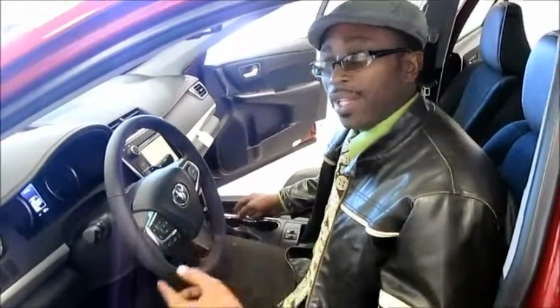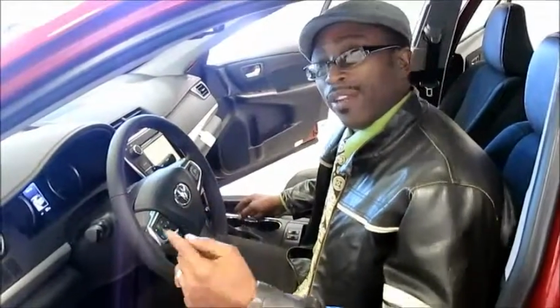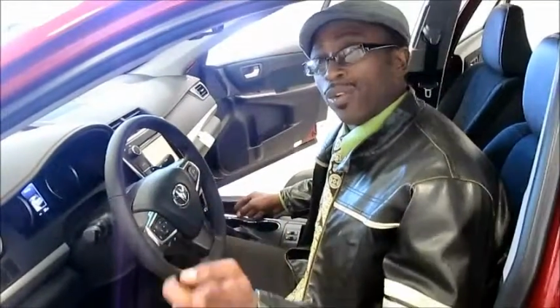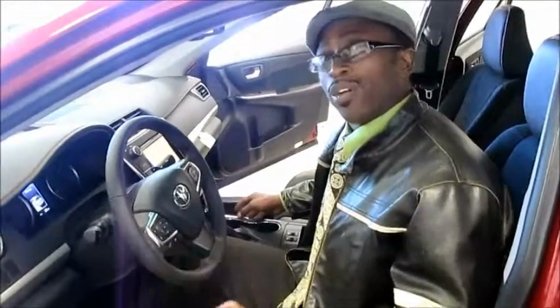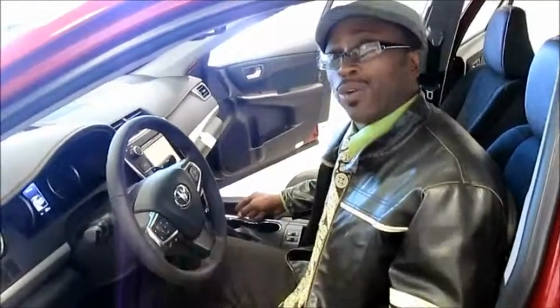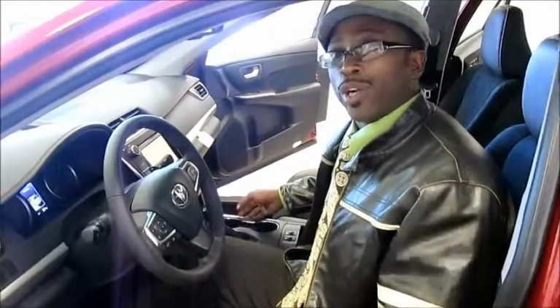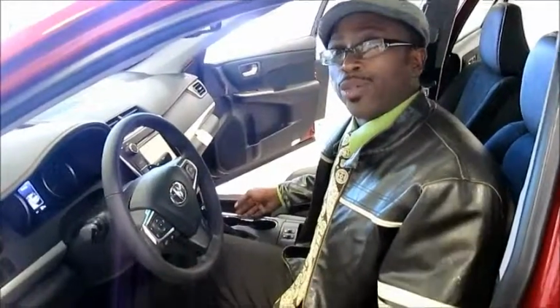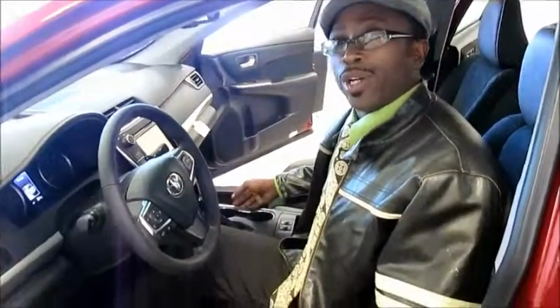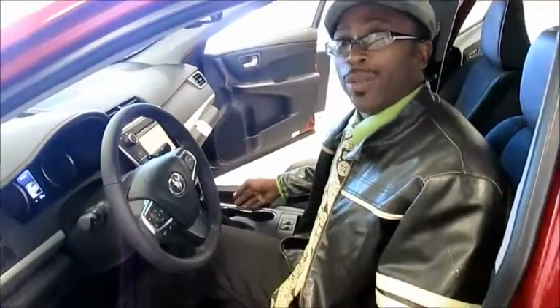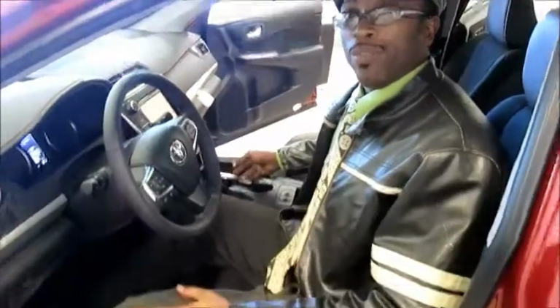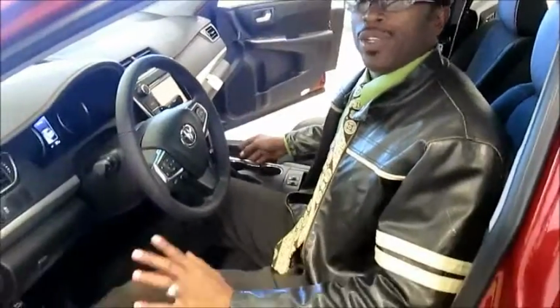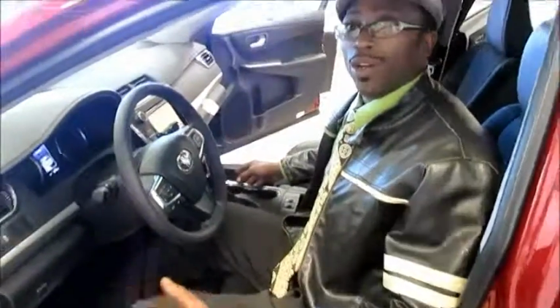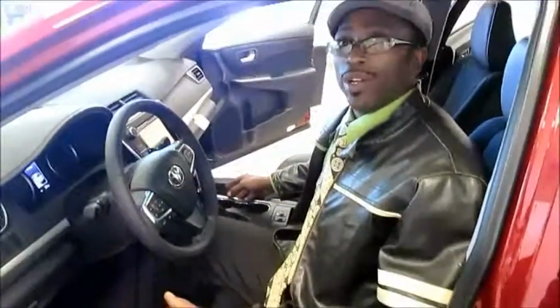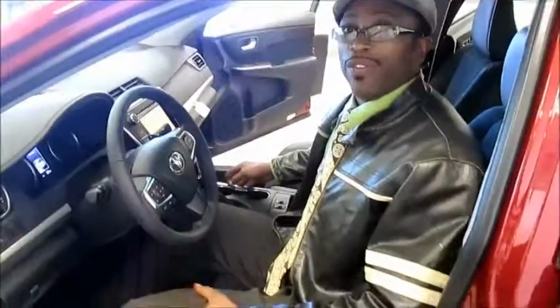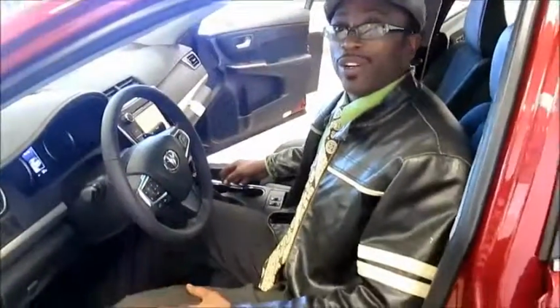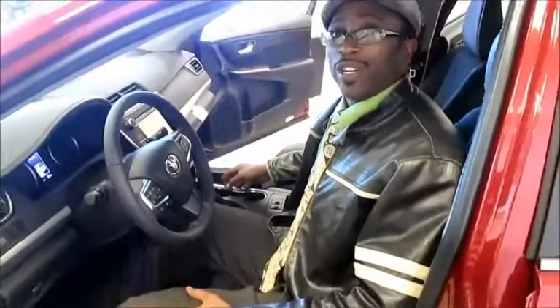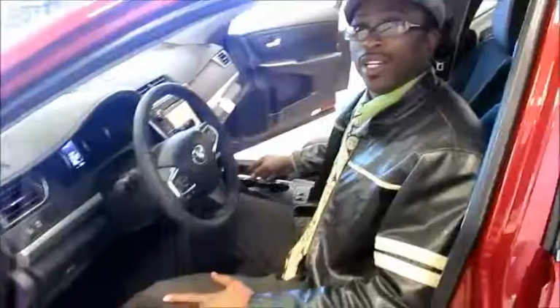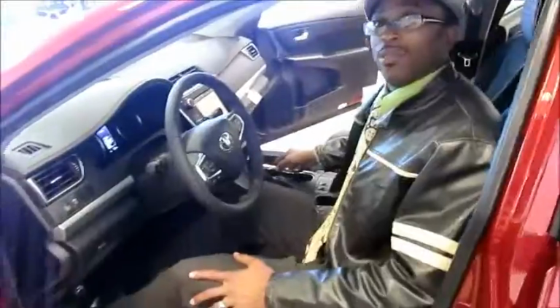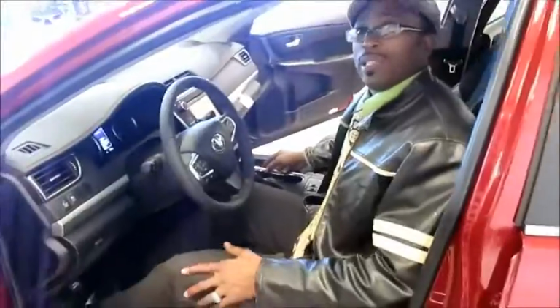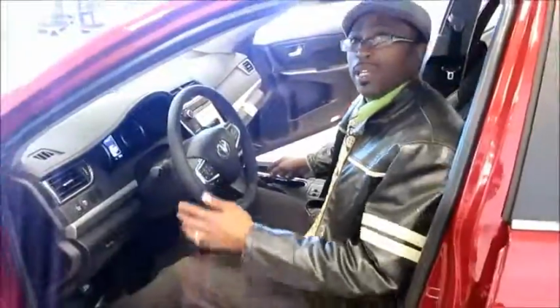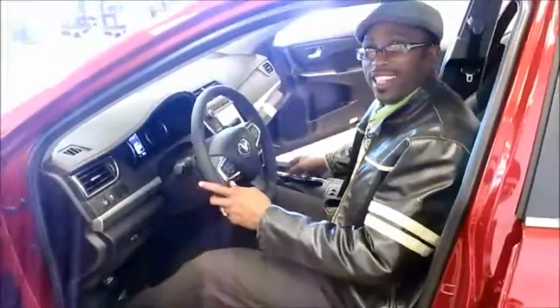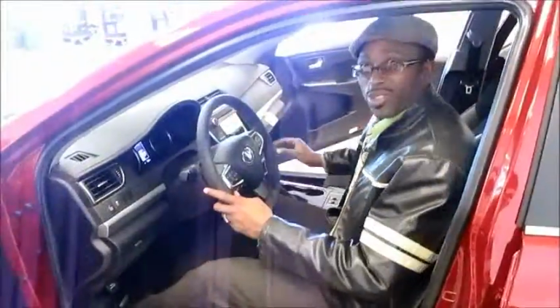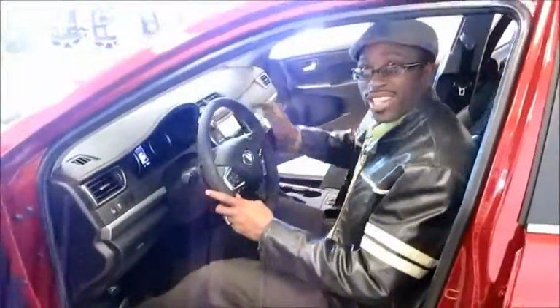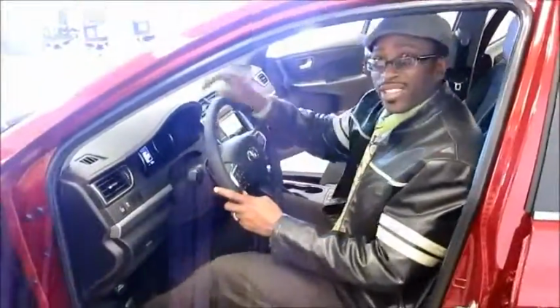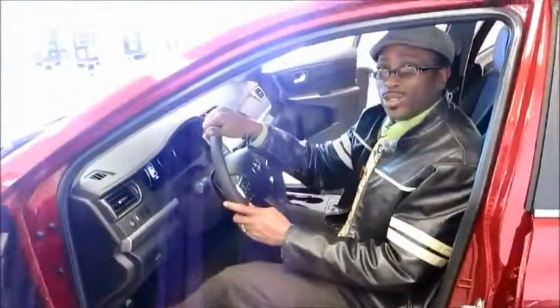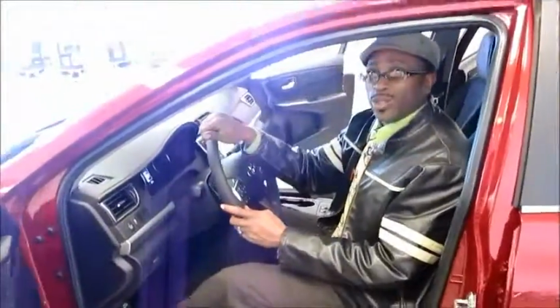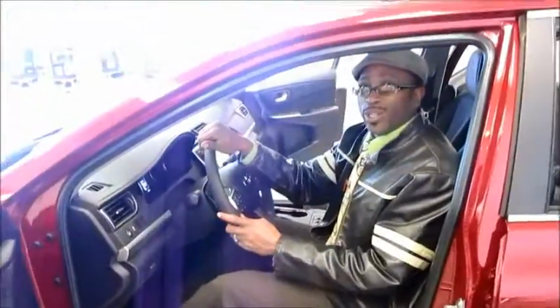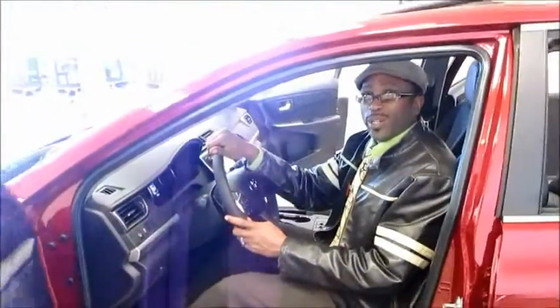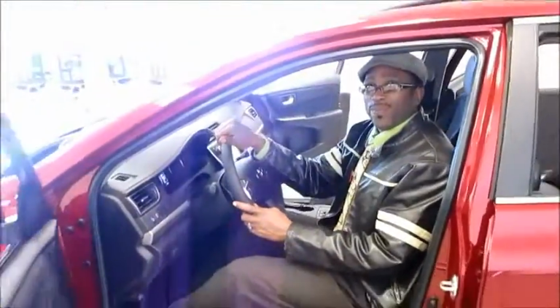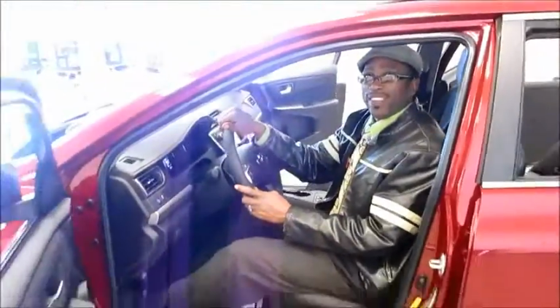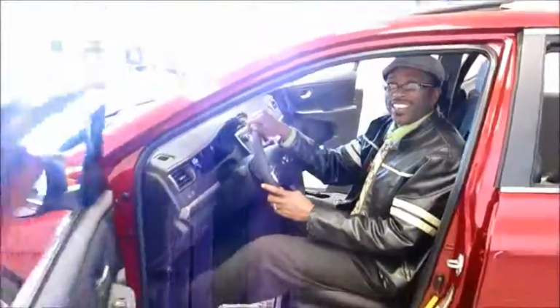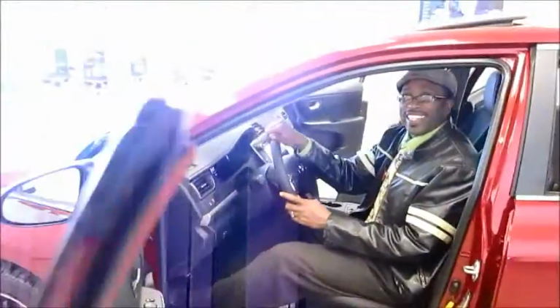If you're looking for a great Toyota, don't go any further. Come see me, Dietrich, here at Toronto Toyota. Thanks.